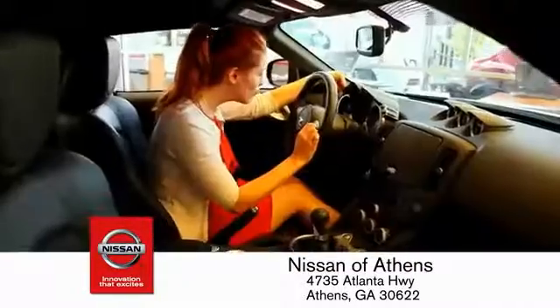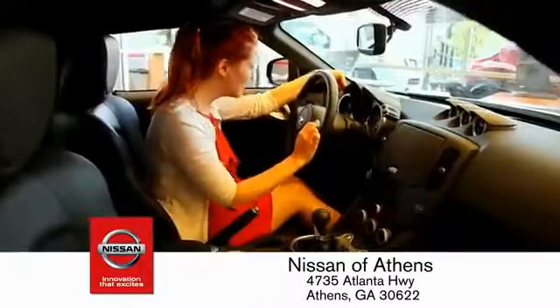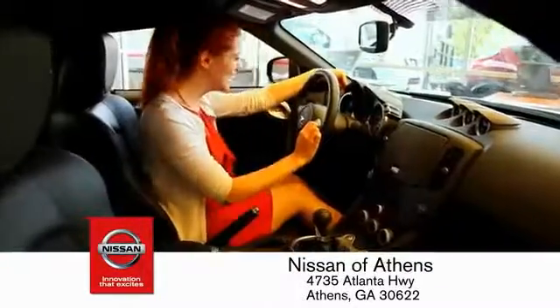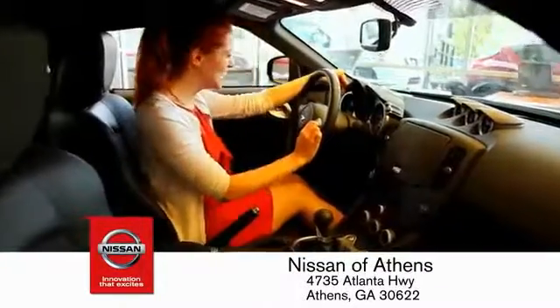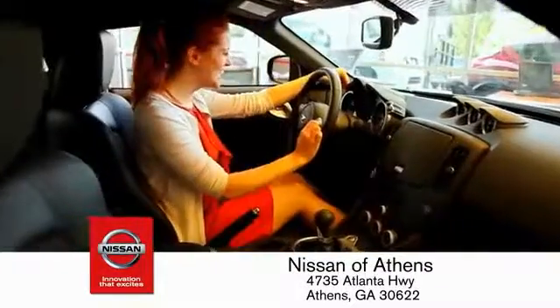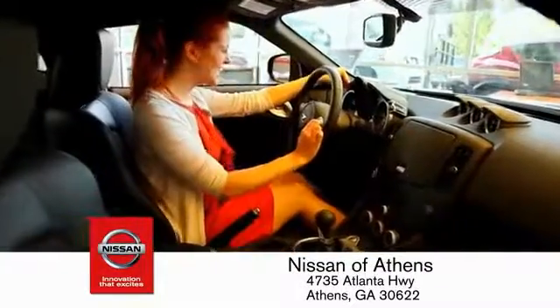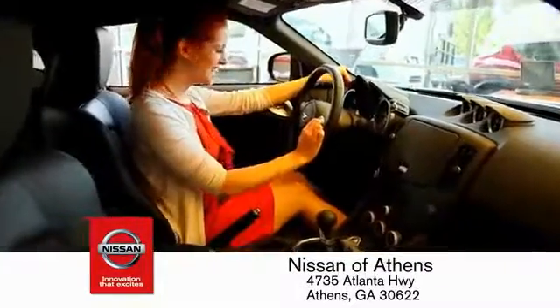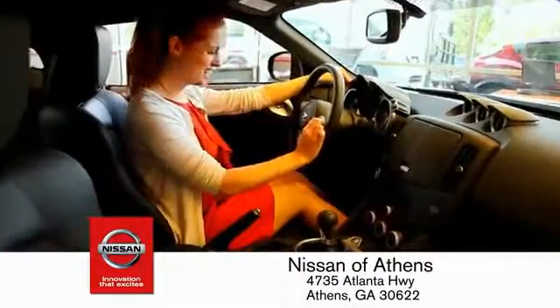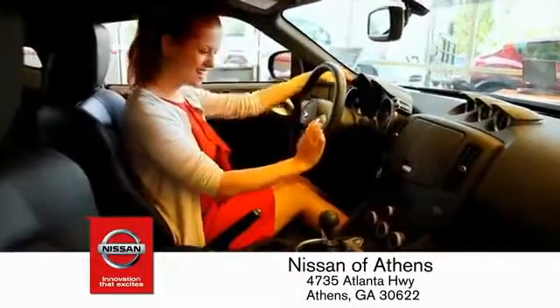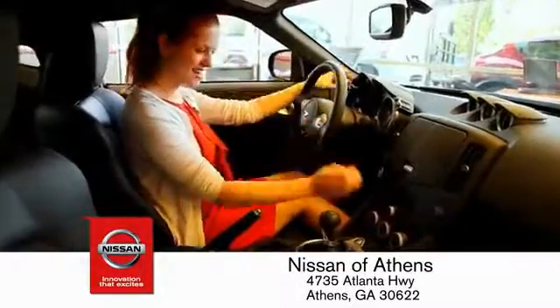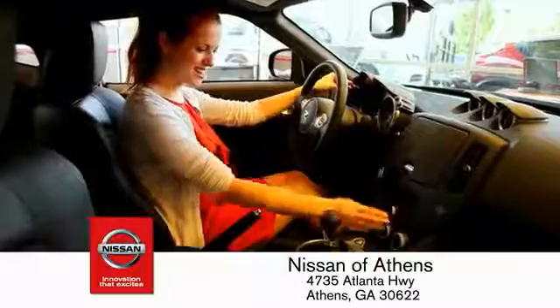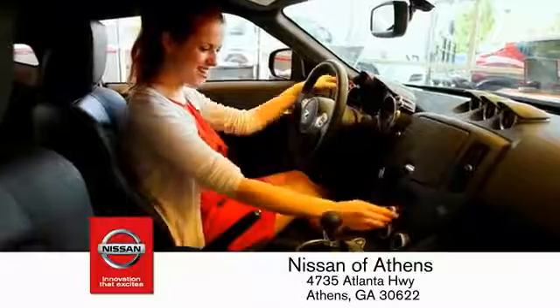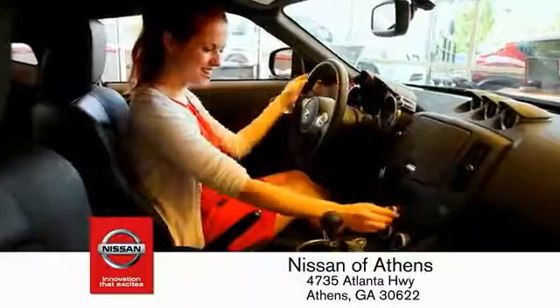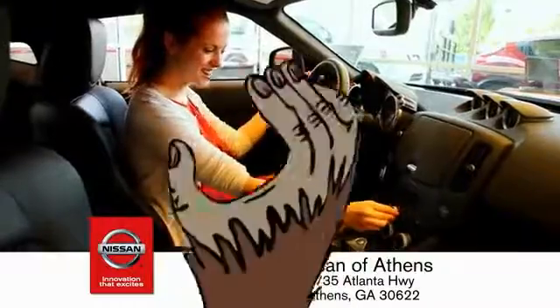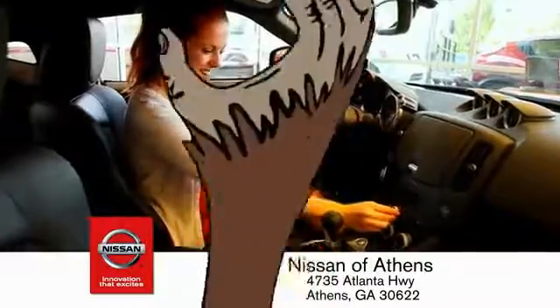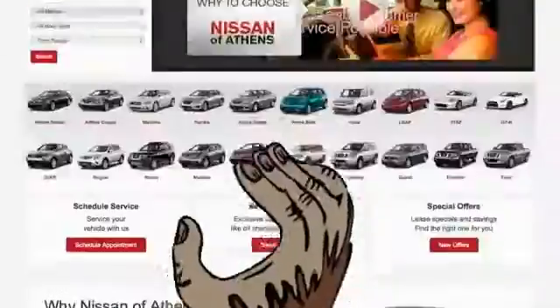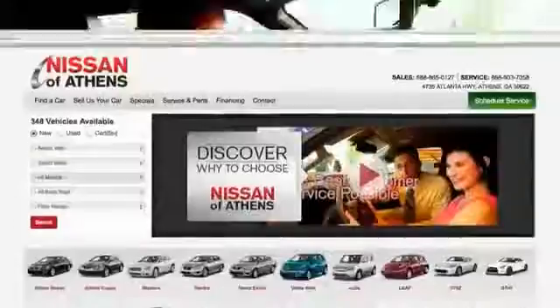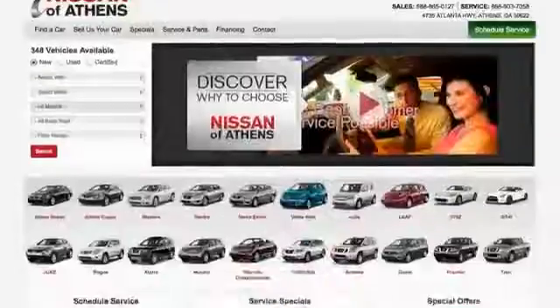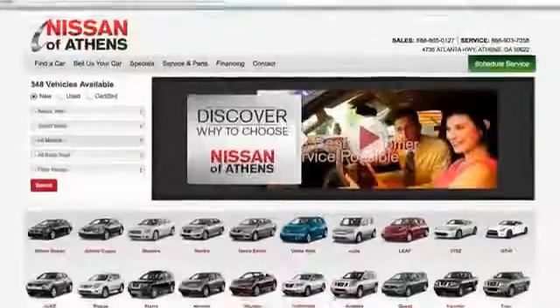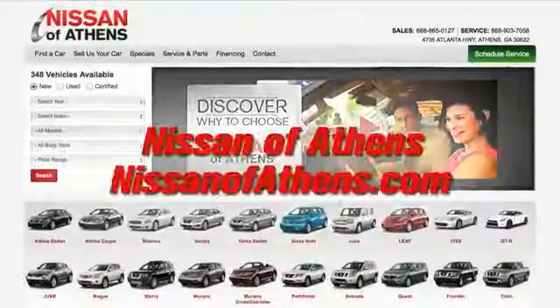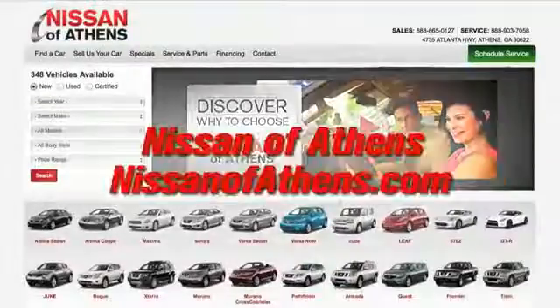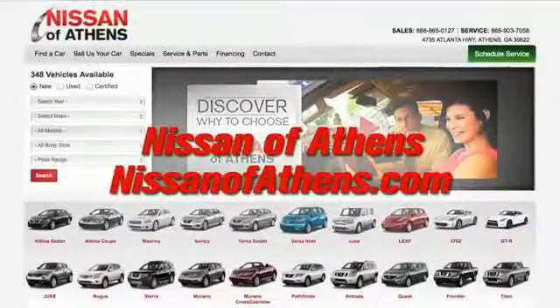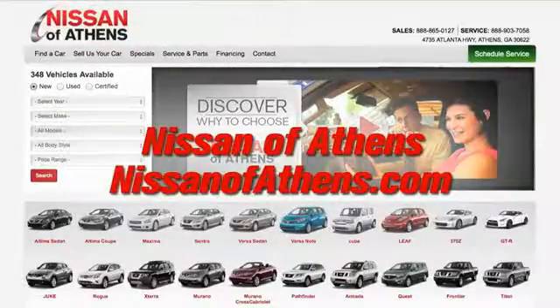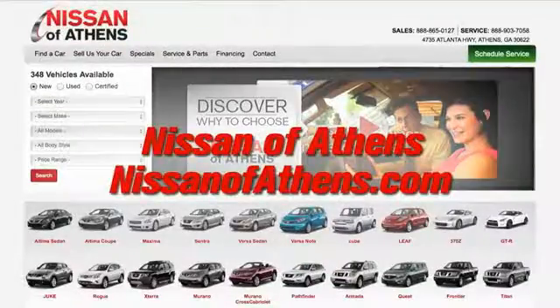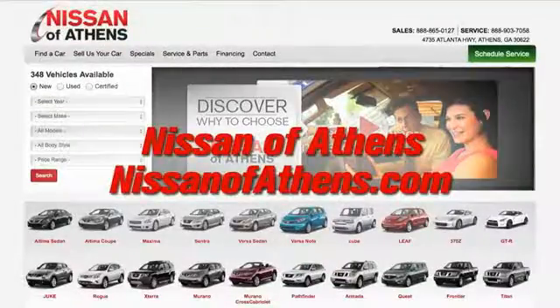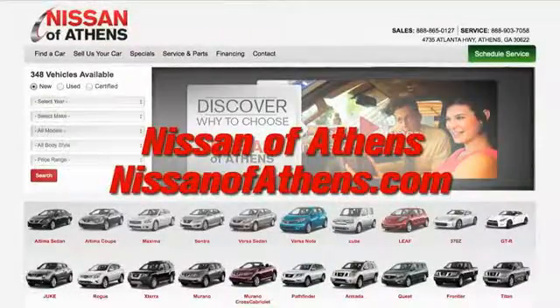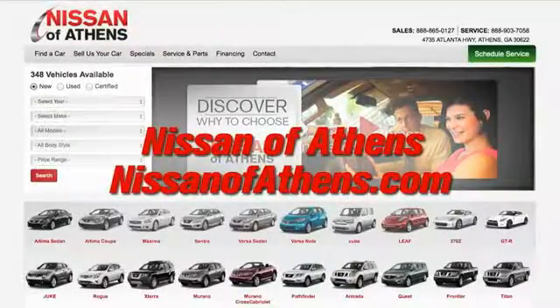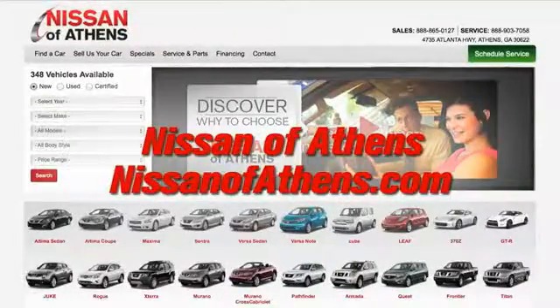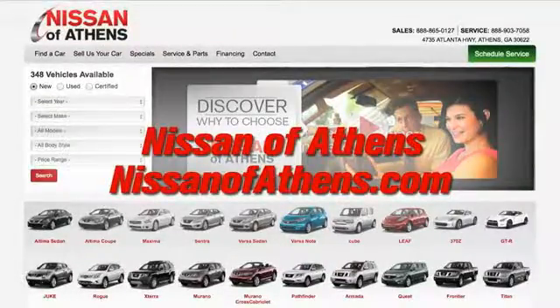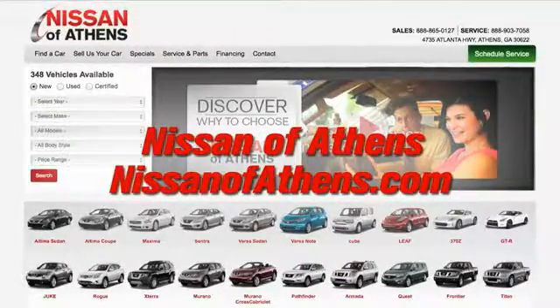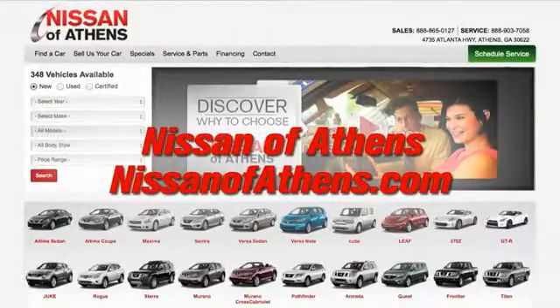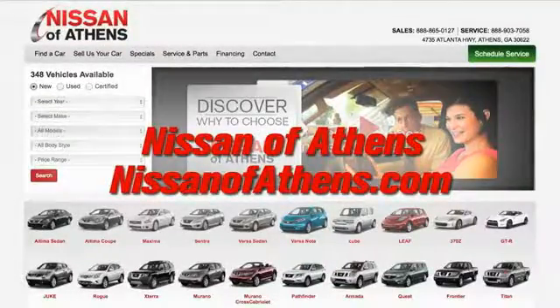There are easy ways to satisfy your car needs — no easier way to buy a car than to shop at Nissan of Athens.